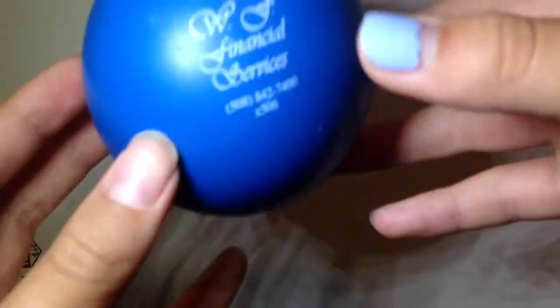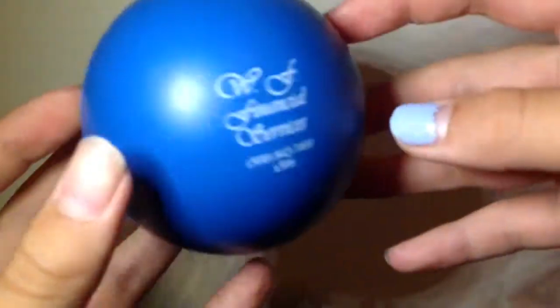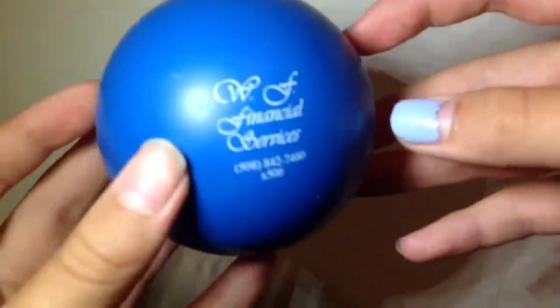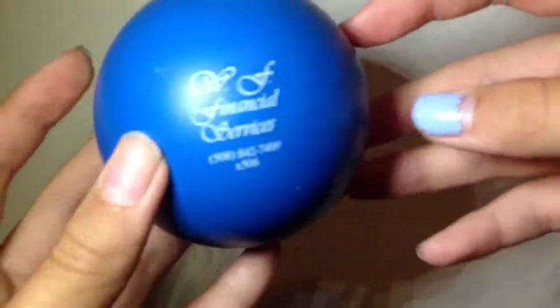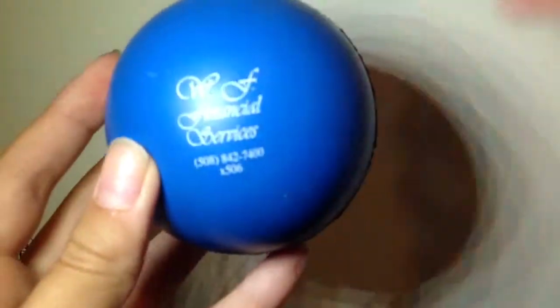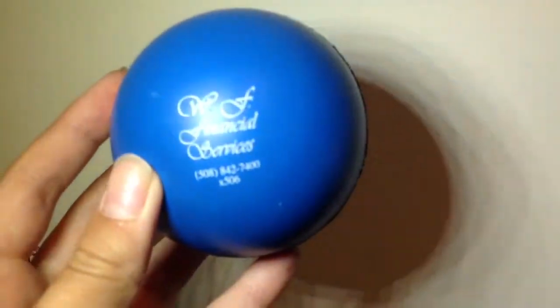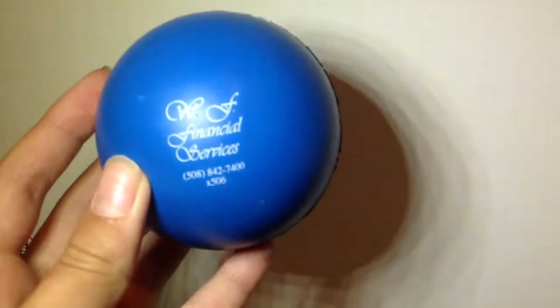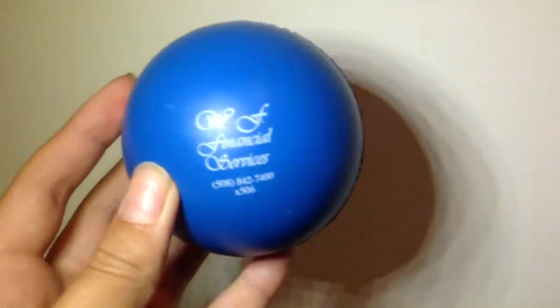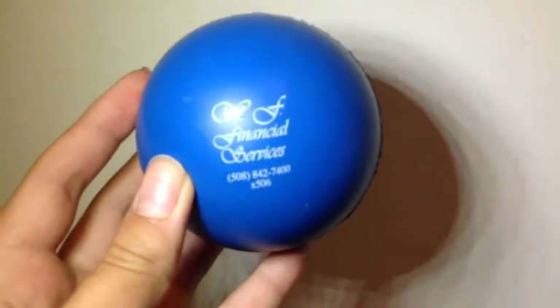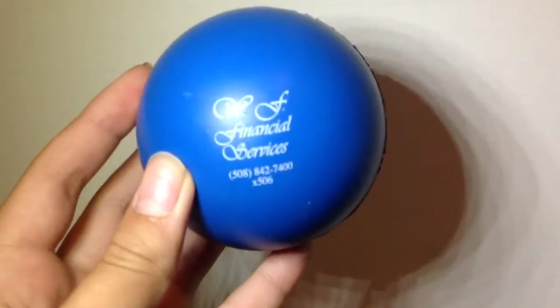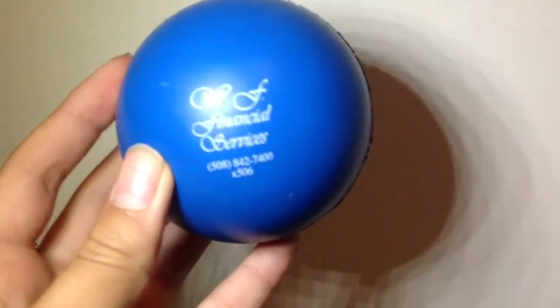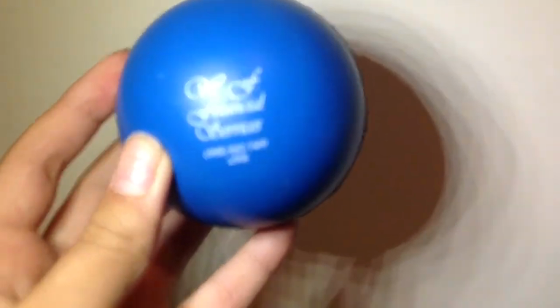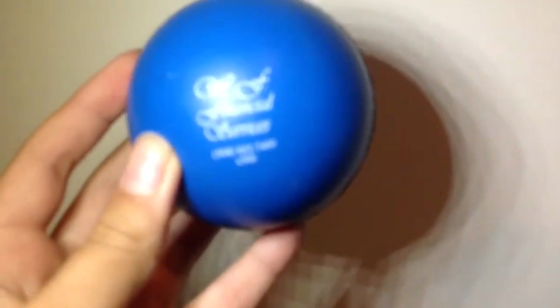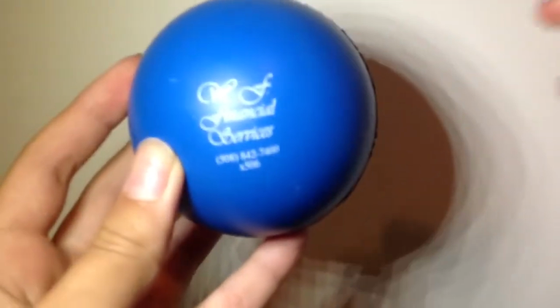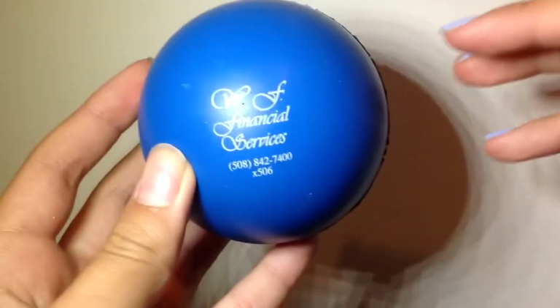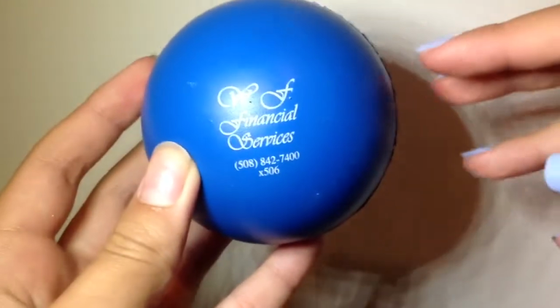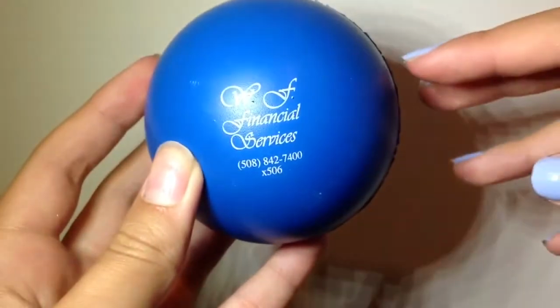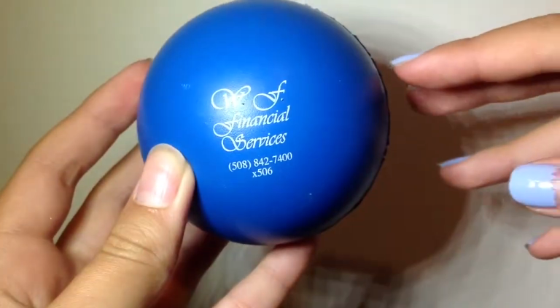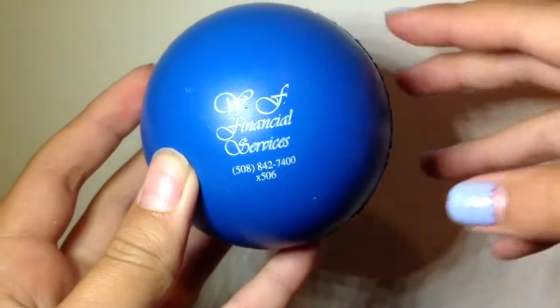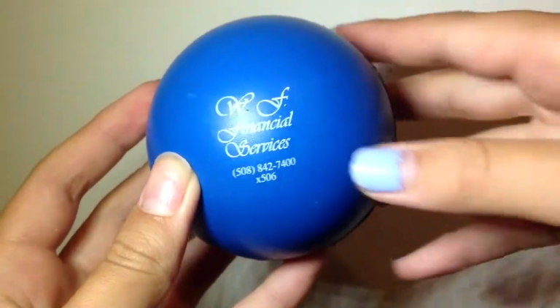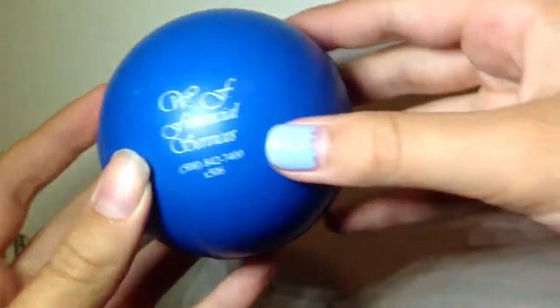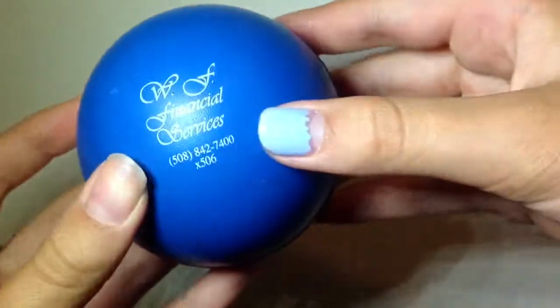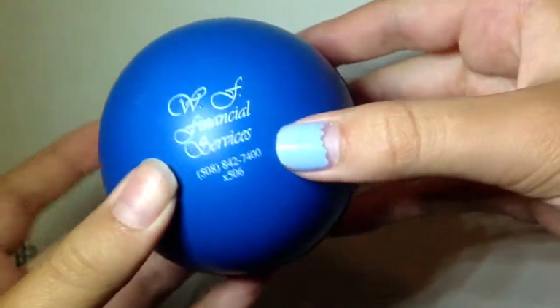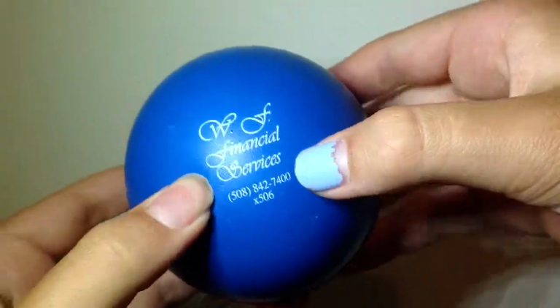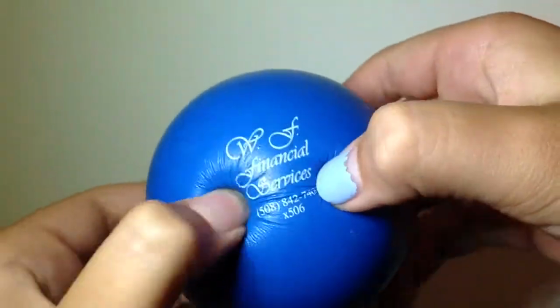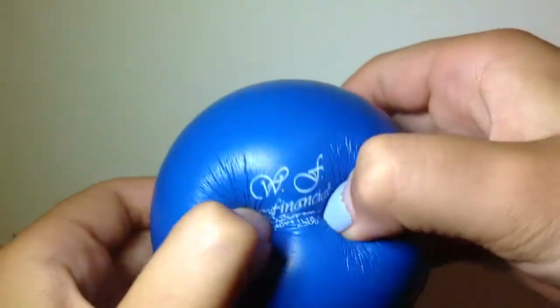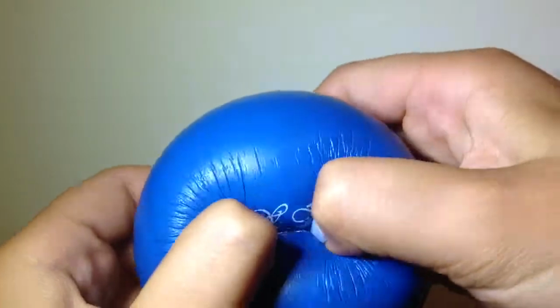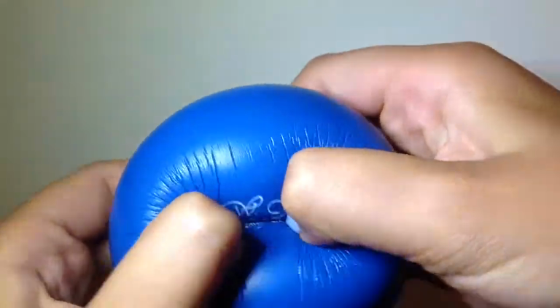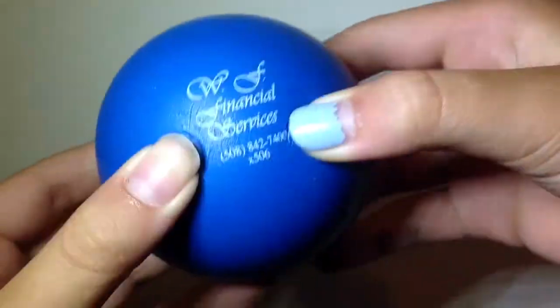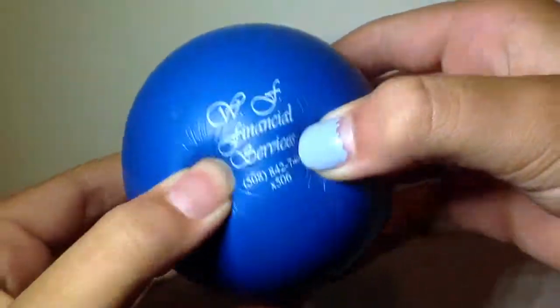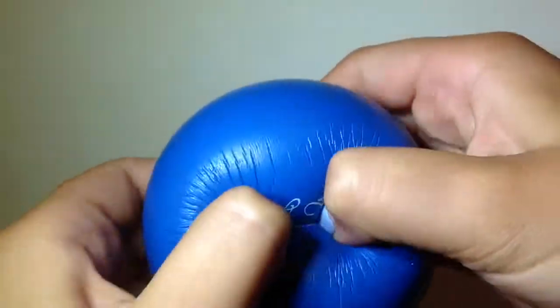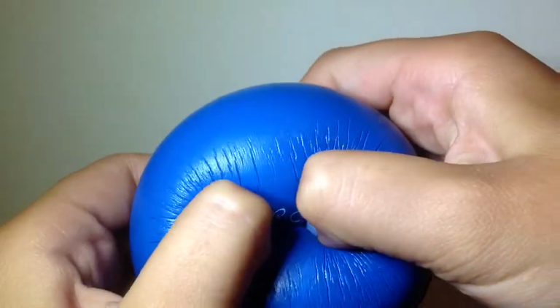First I have this plain little ball squishy, and this one's one of the hard ones — it's not a real squishy.